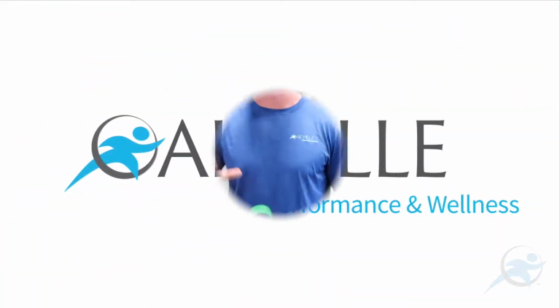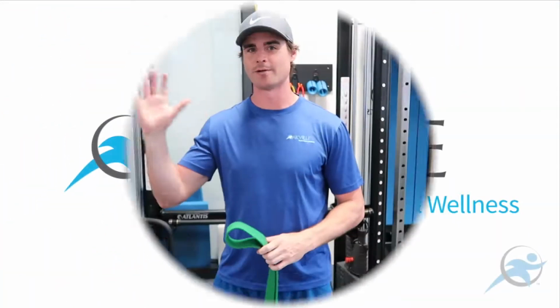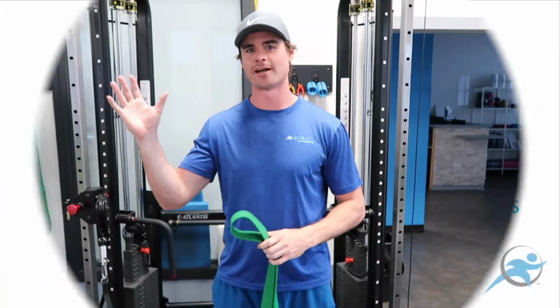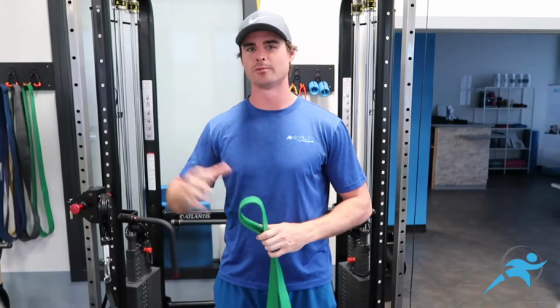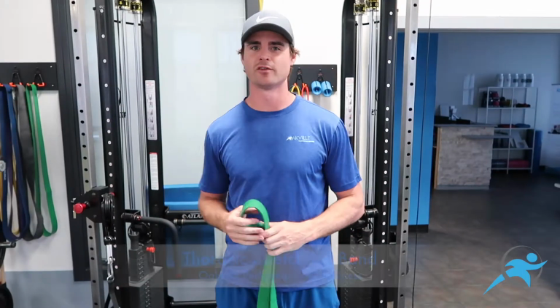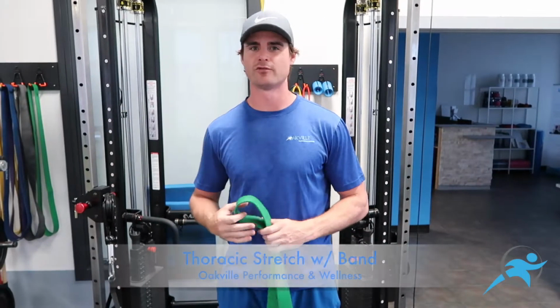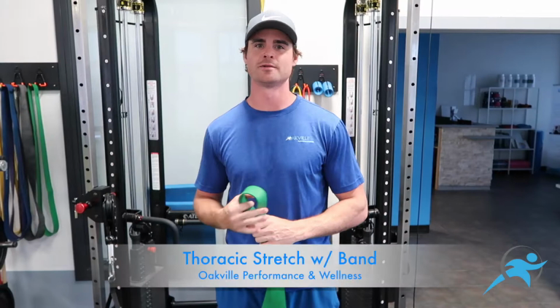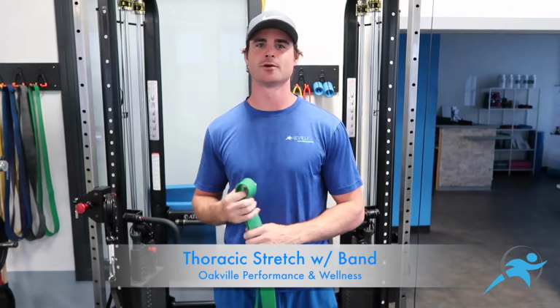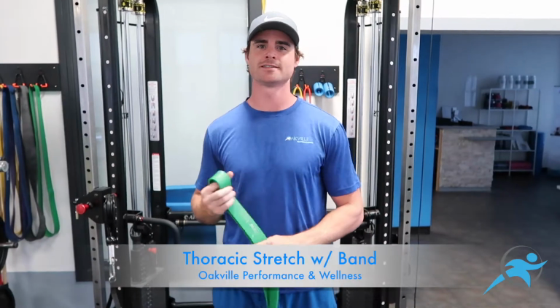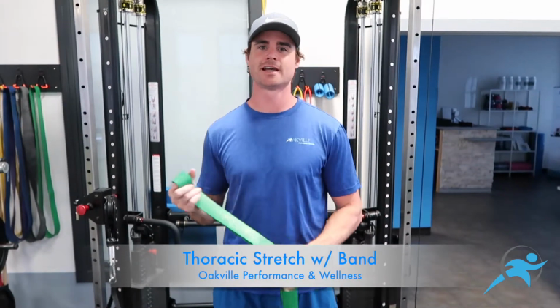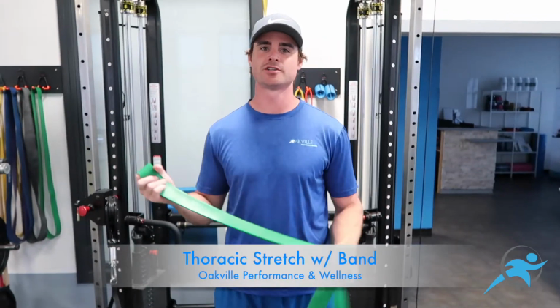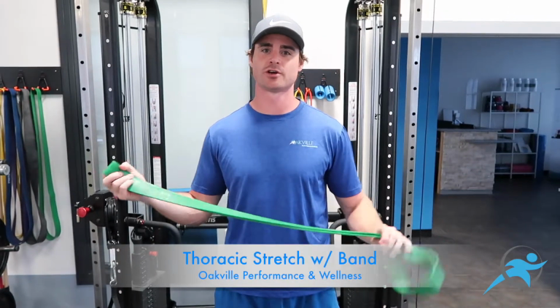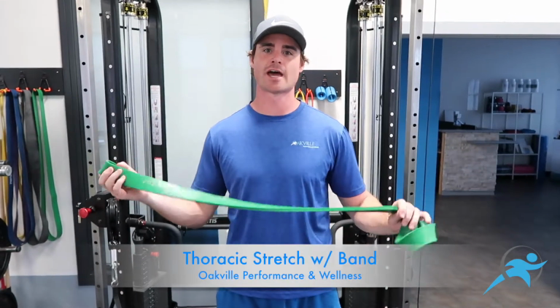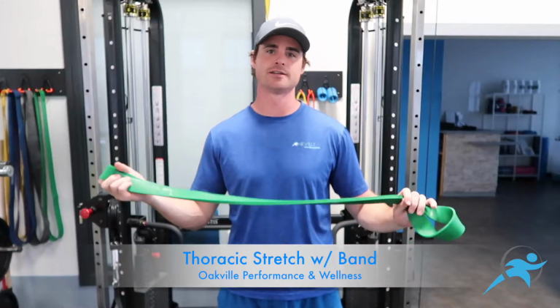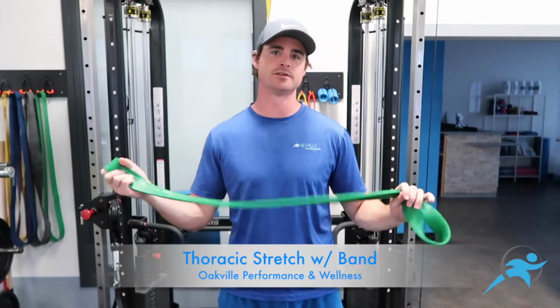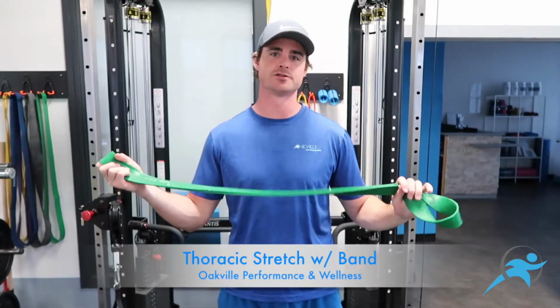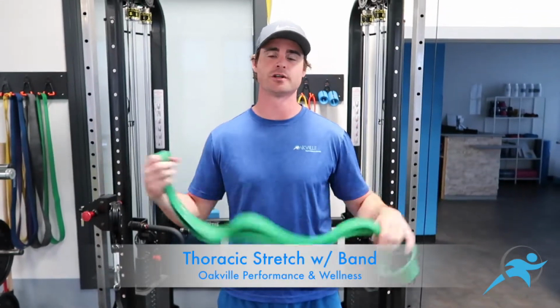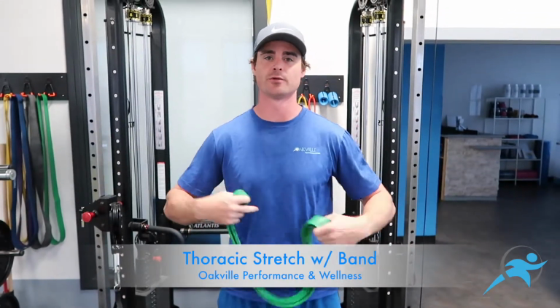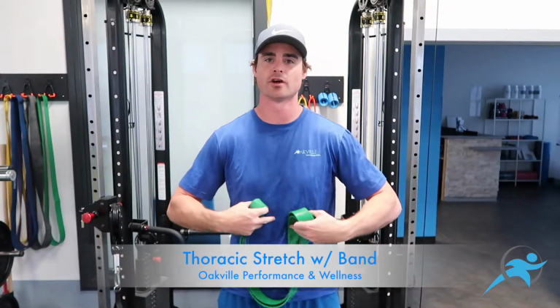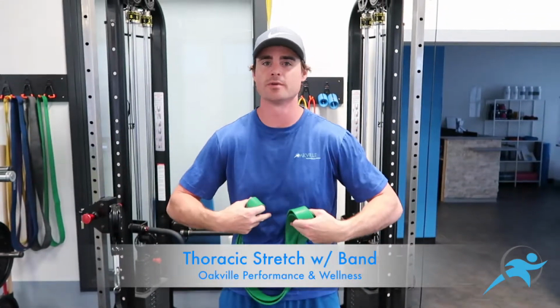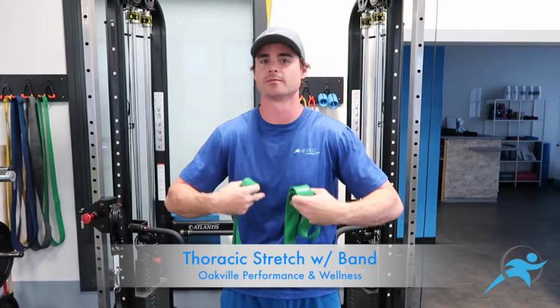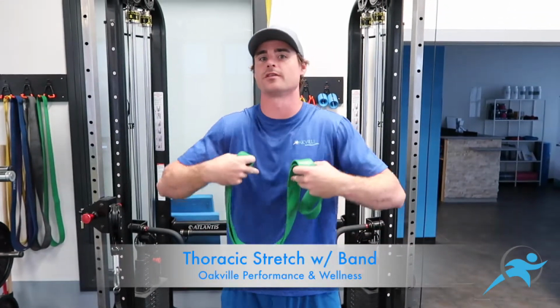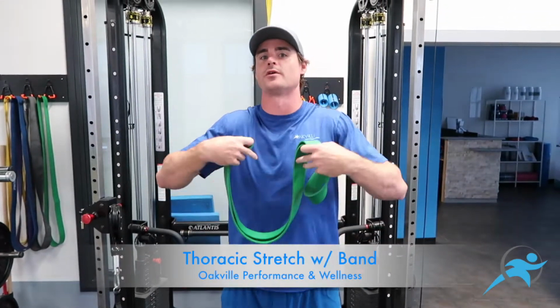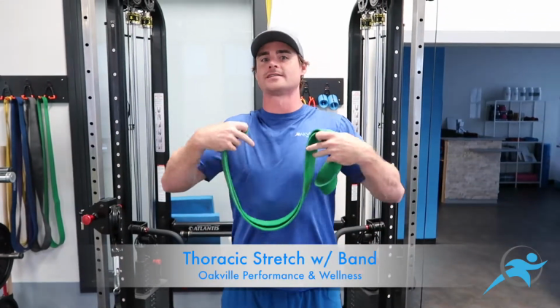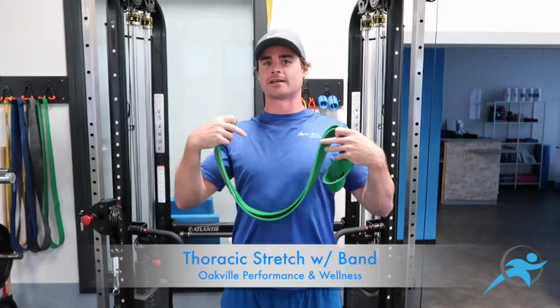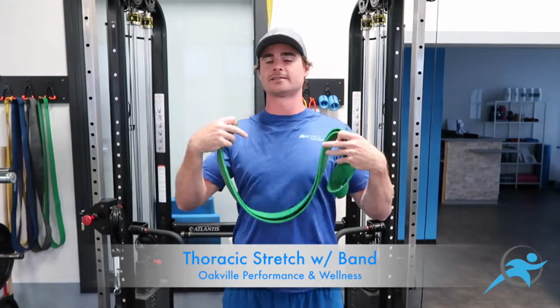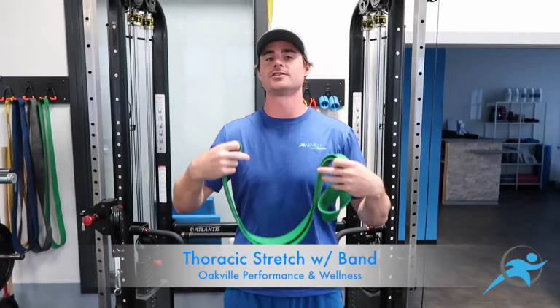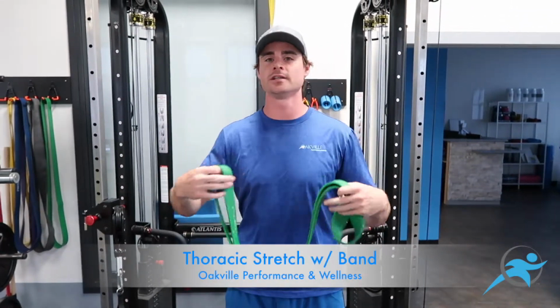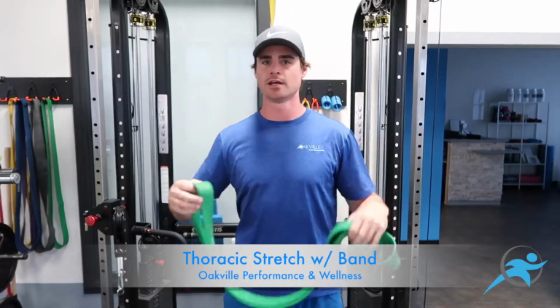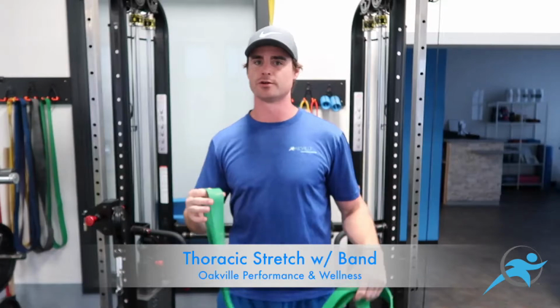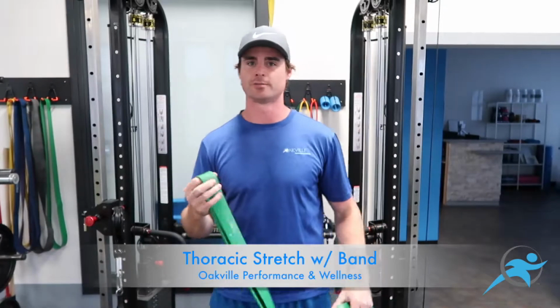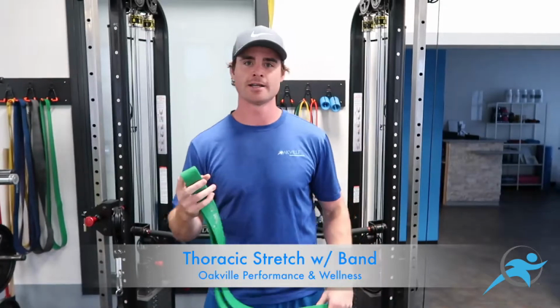Hi, I'm Brian from Oakville Performance and Wellness. Today I'm going to show you how to do a drill that really opens up the thoracic extension through your spine.